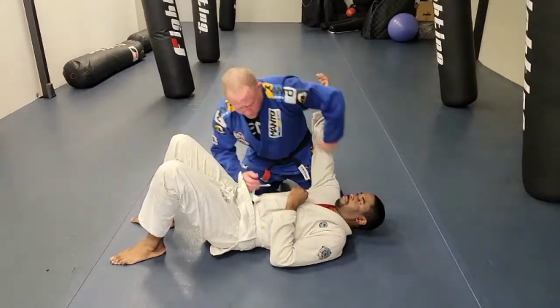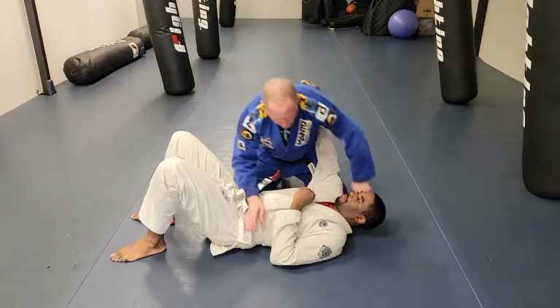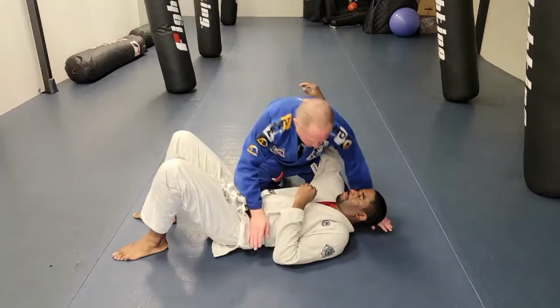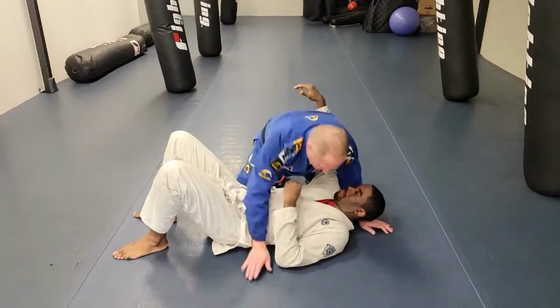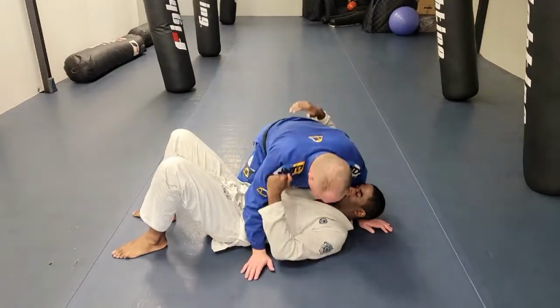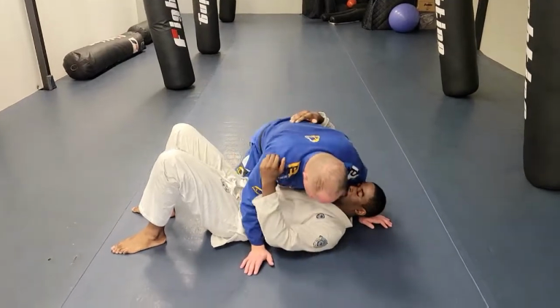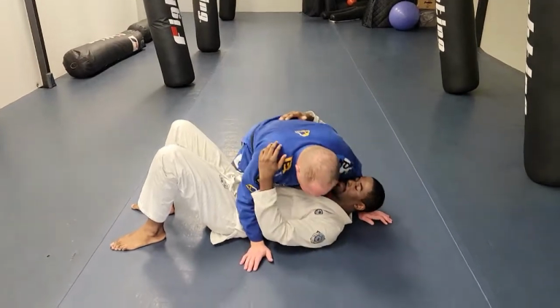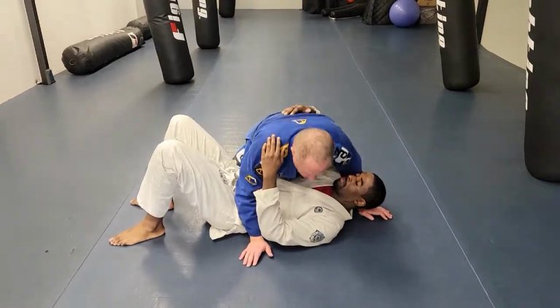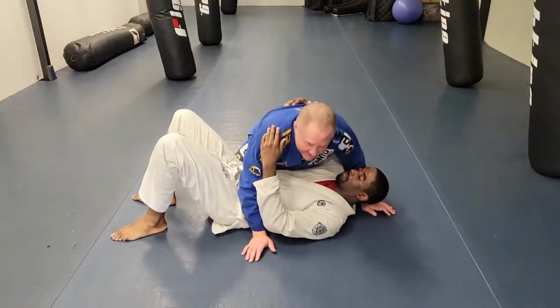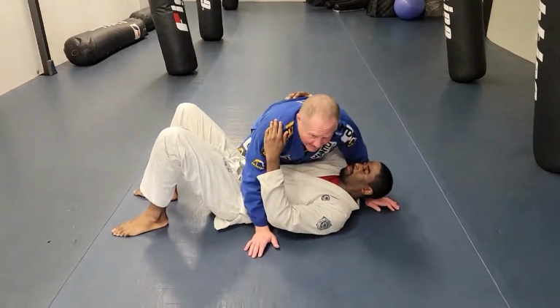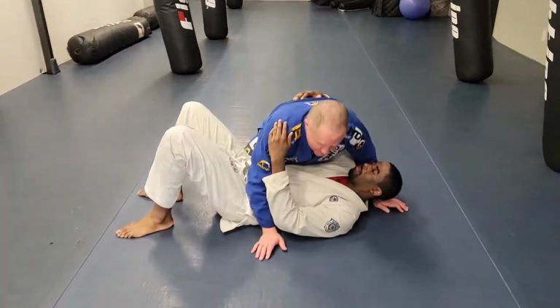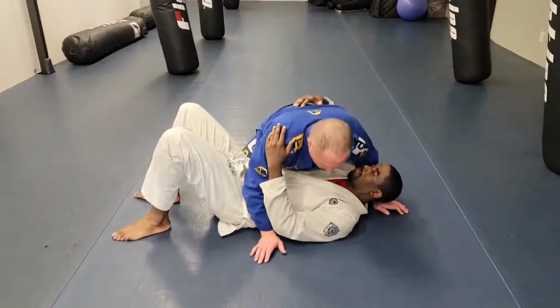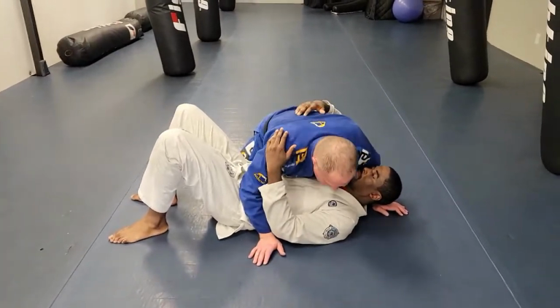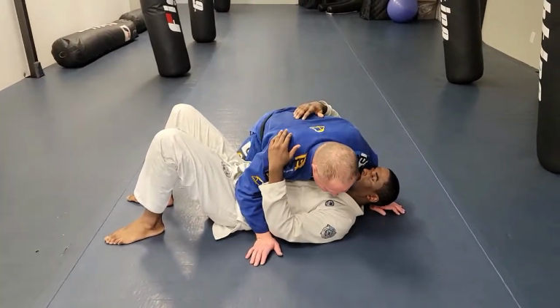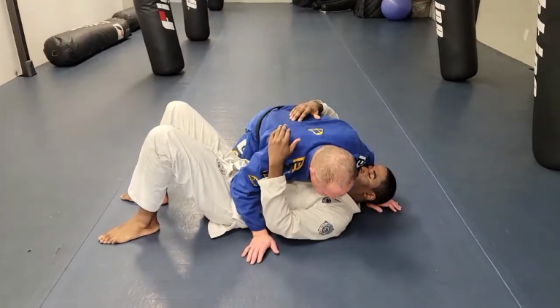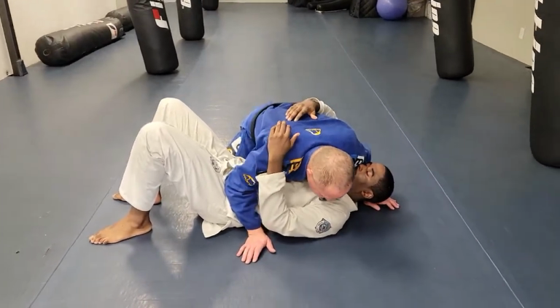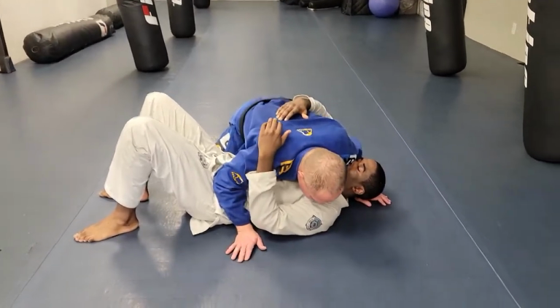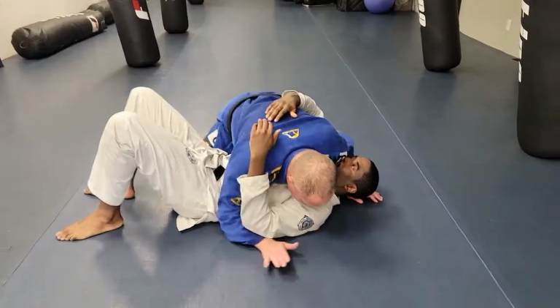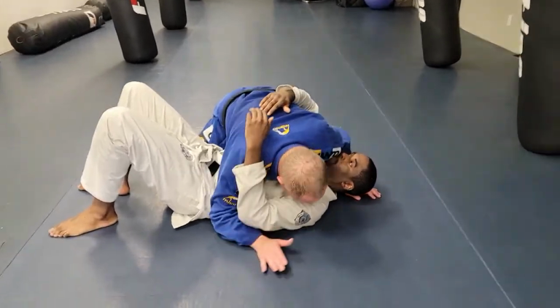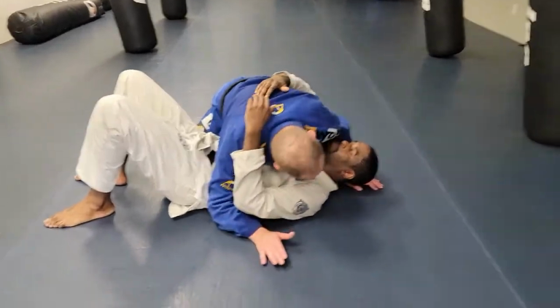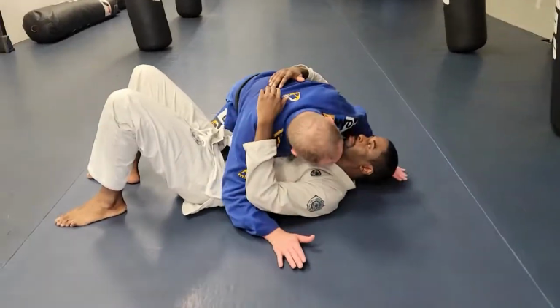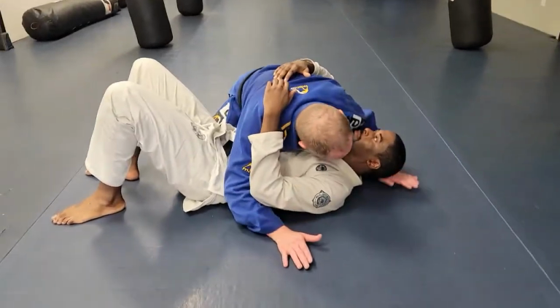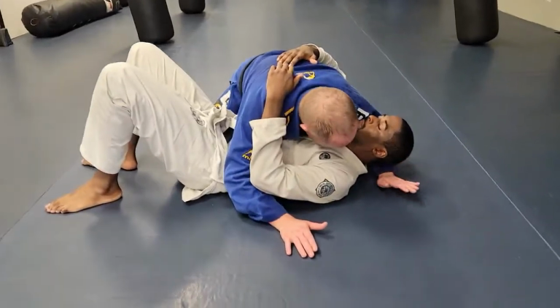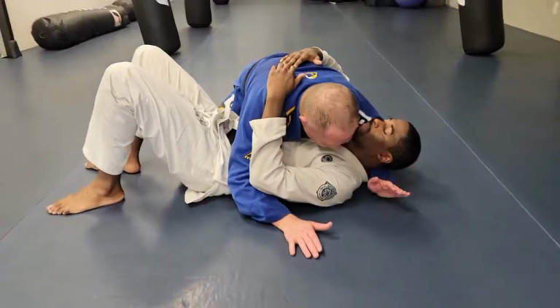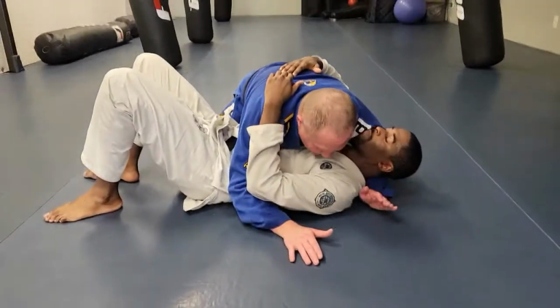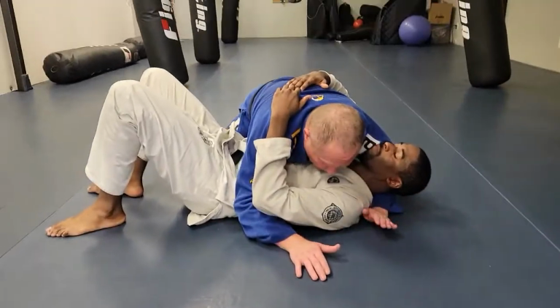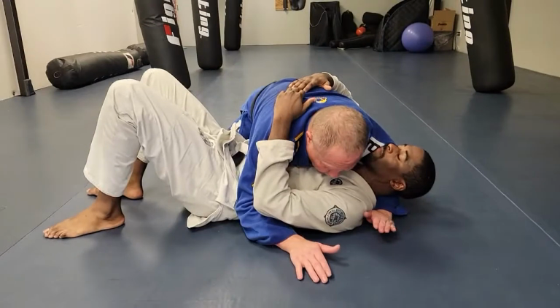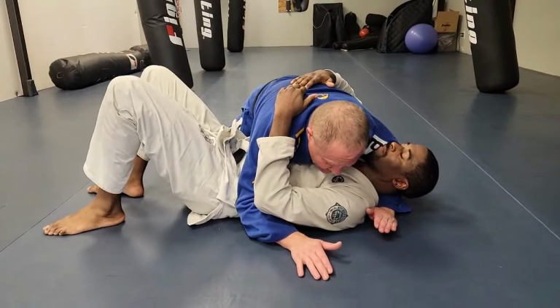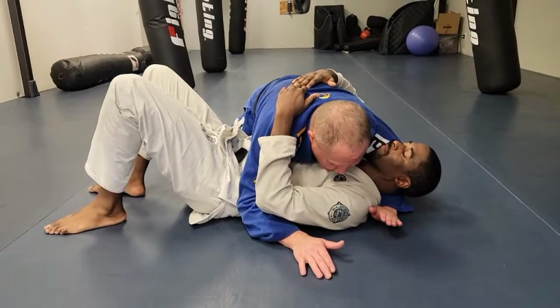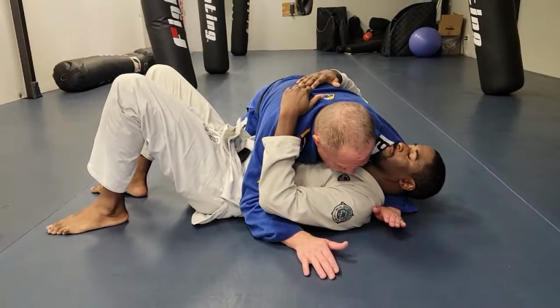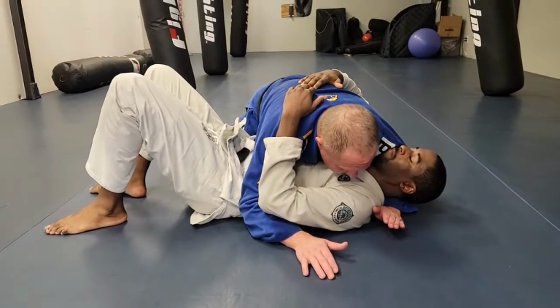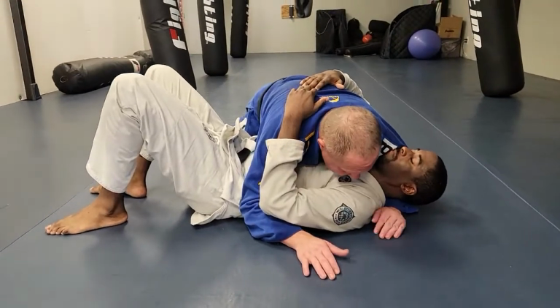So what we call side control — it's also known as side mount — is a chest-on-chest position here with my arms under his.